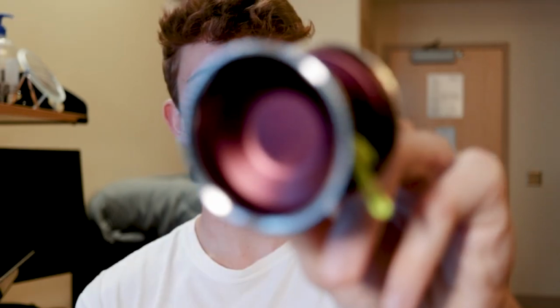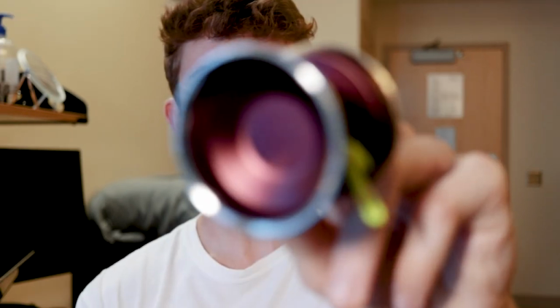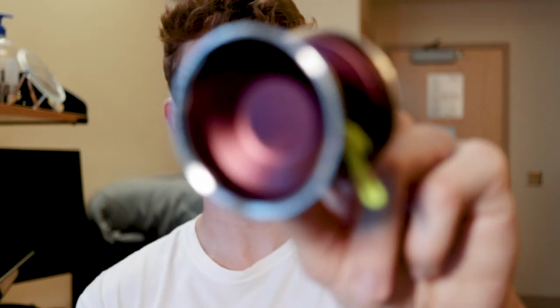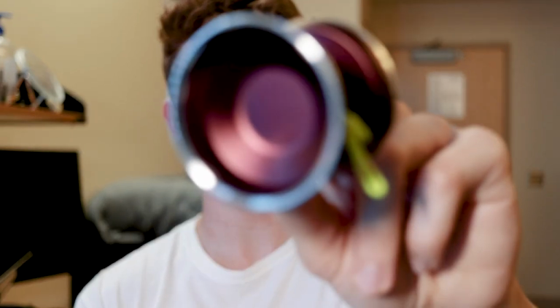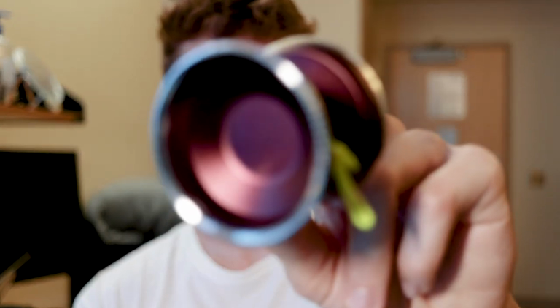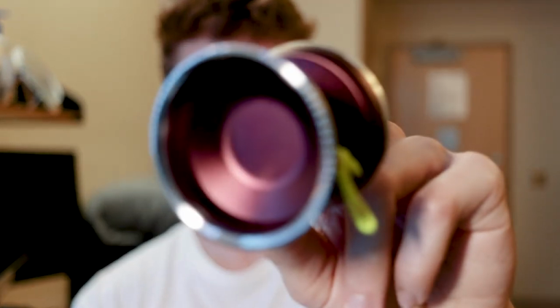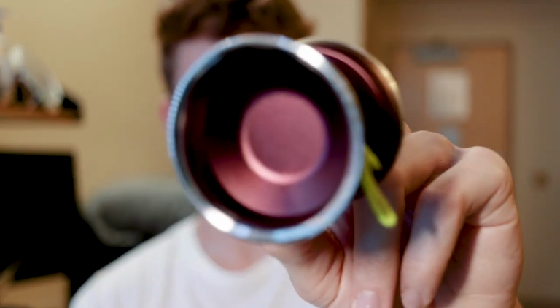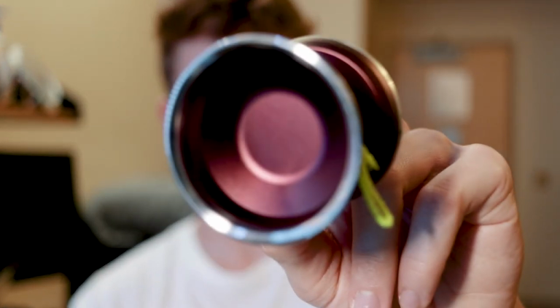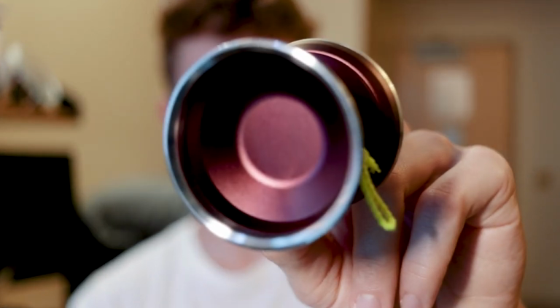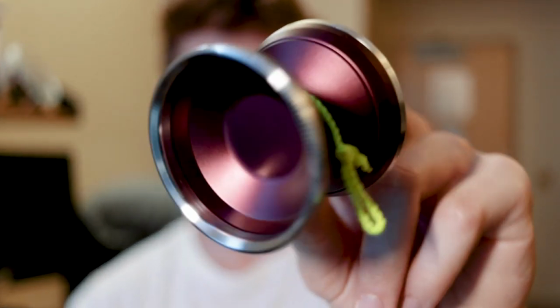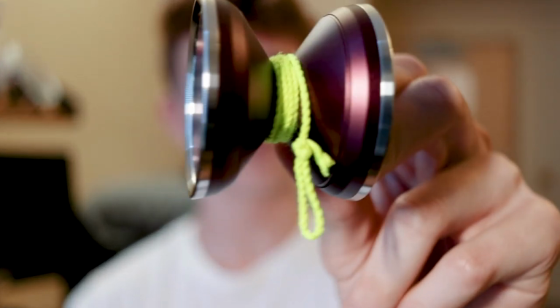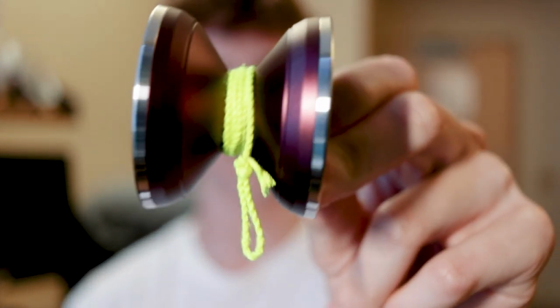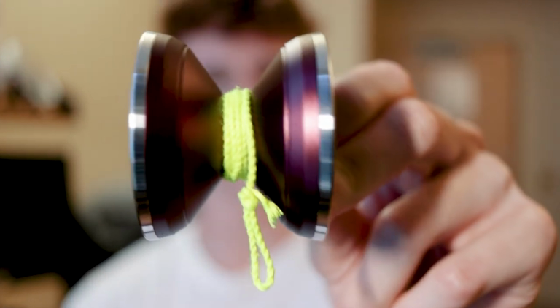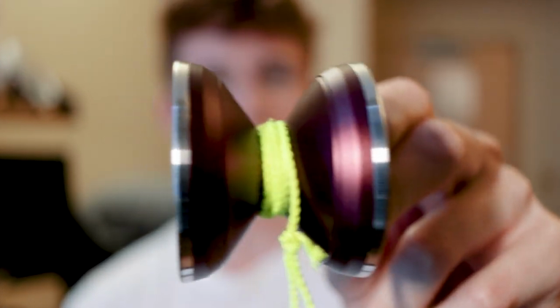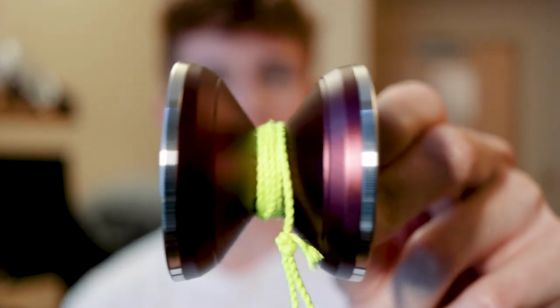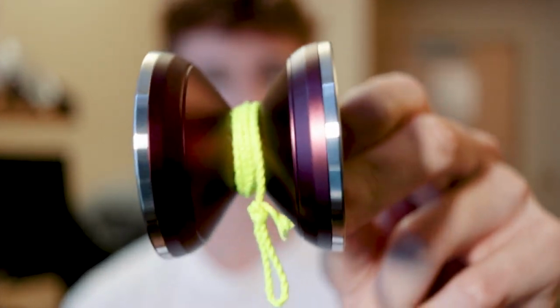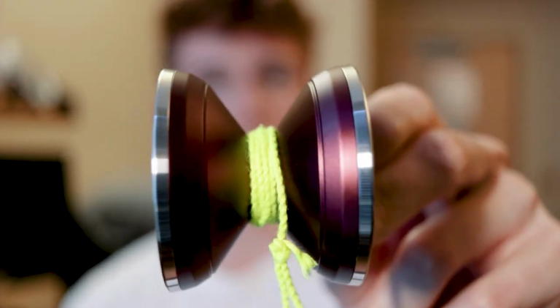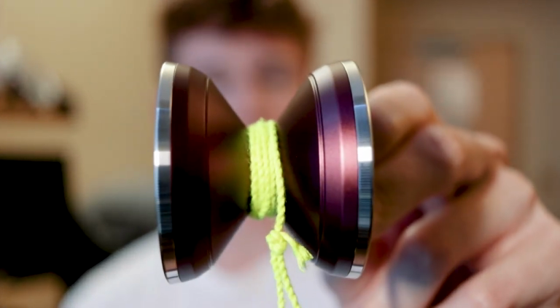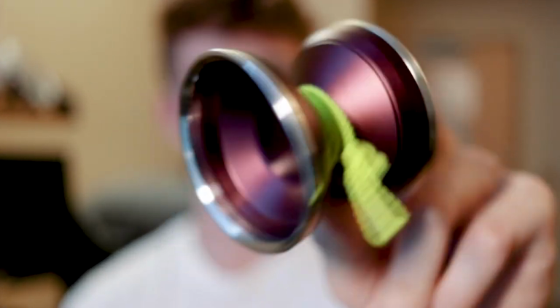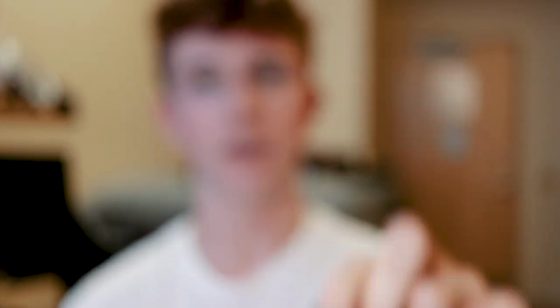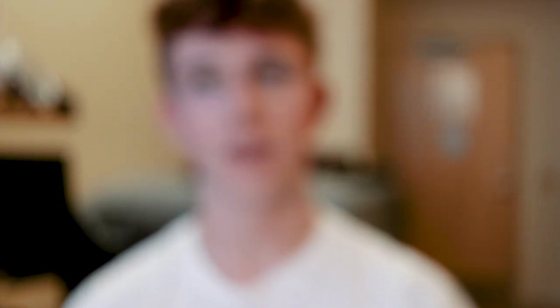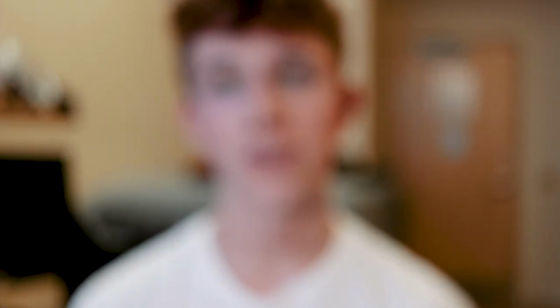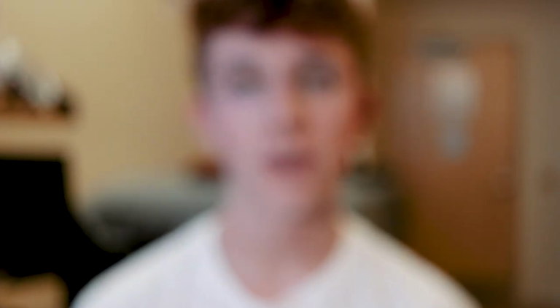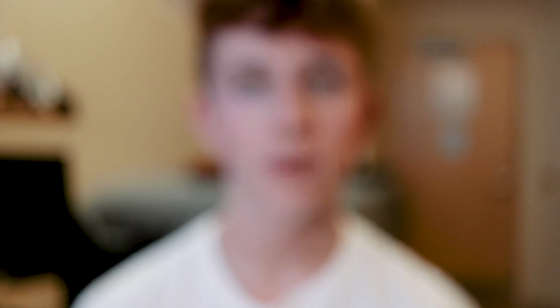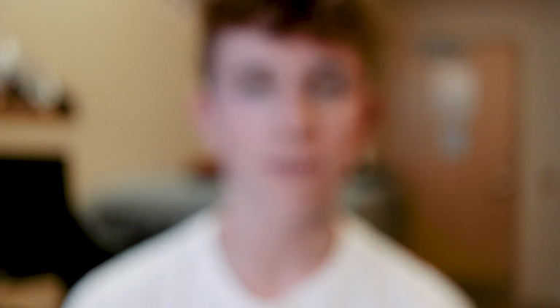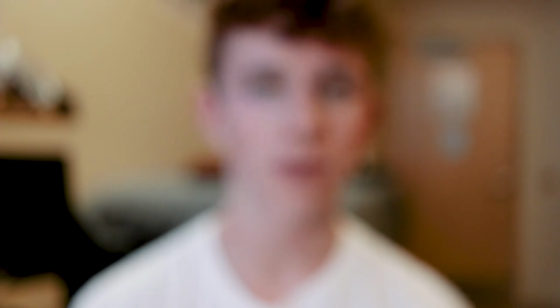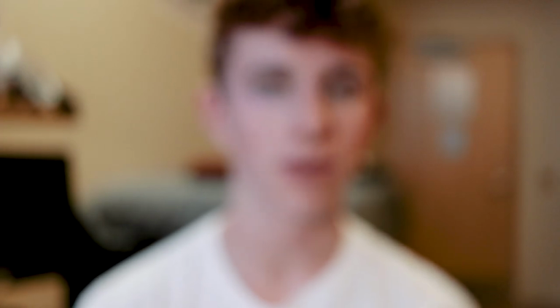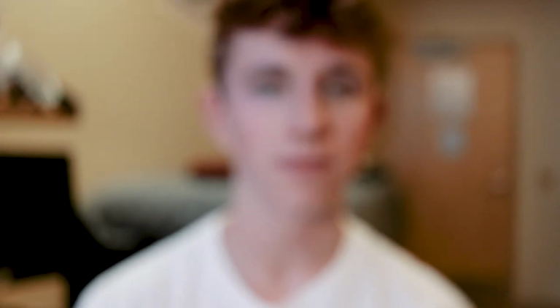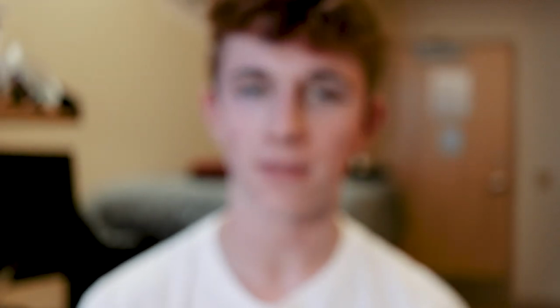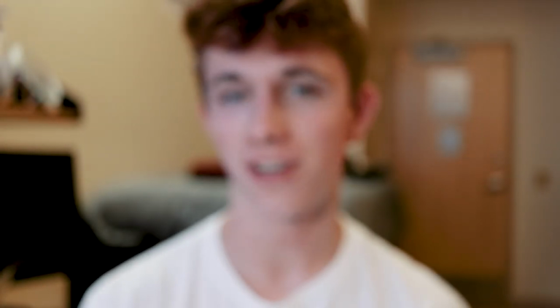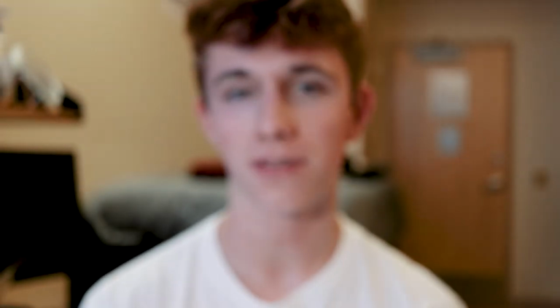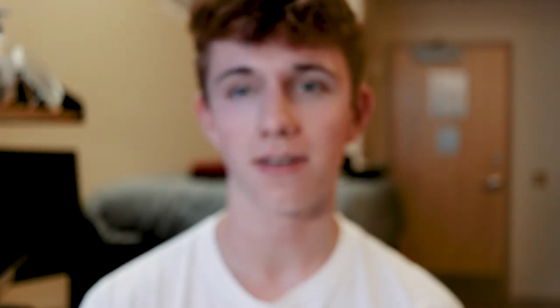With a yo-yo that looks something like this, I'm sure you guys are curious about what the specs are. So without further ado, let's check those out.